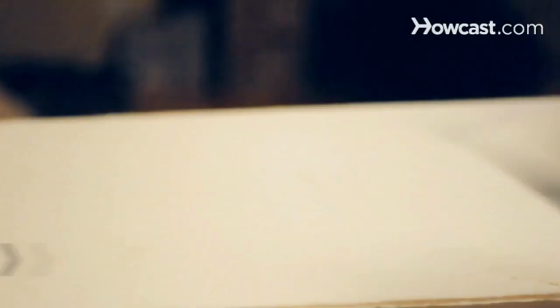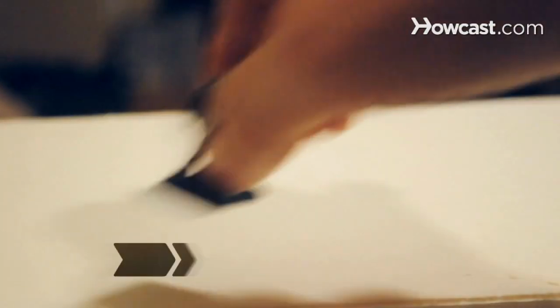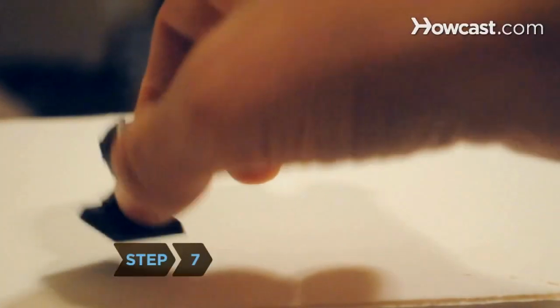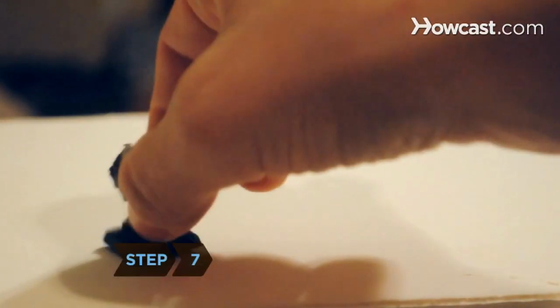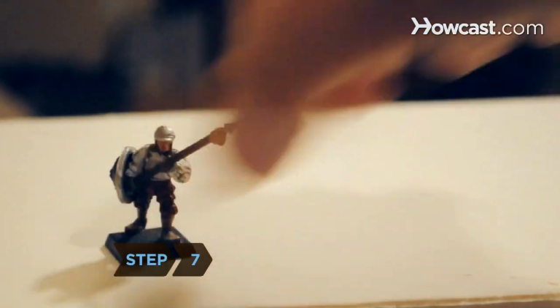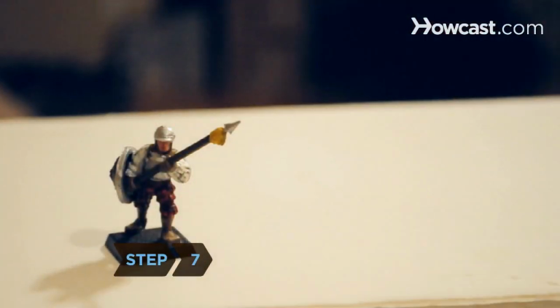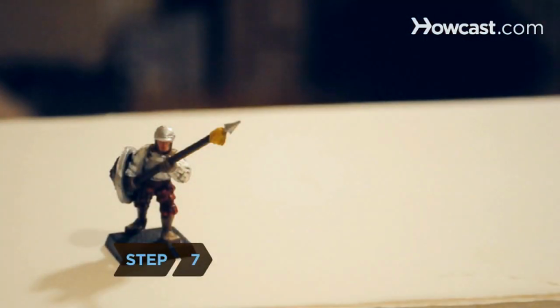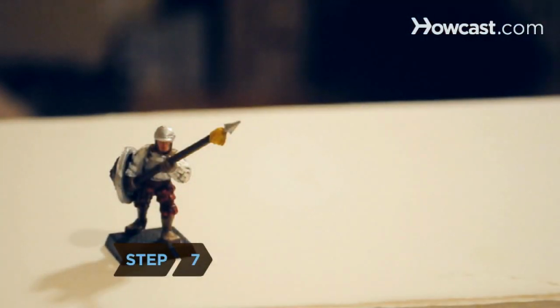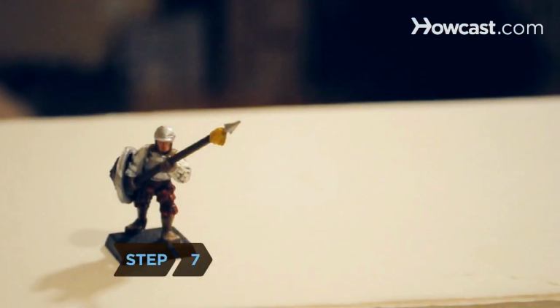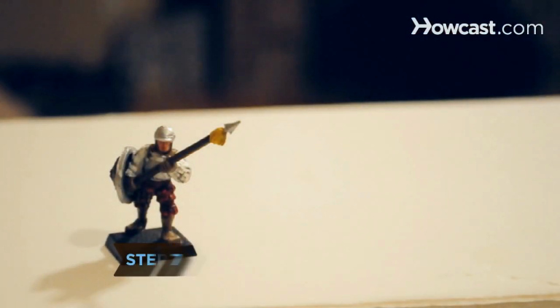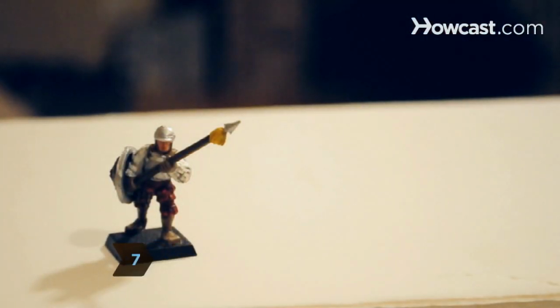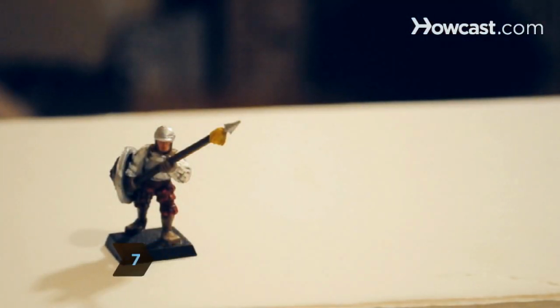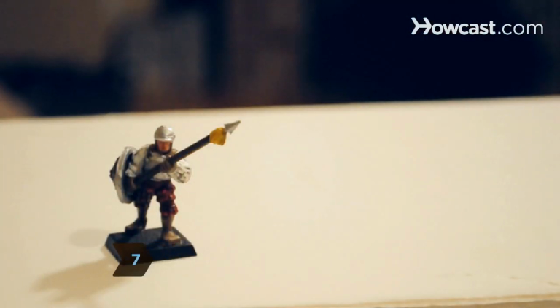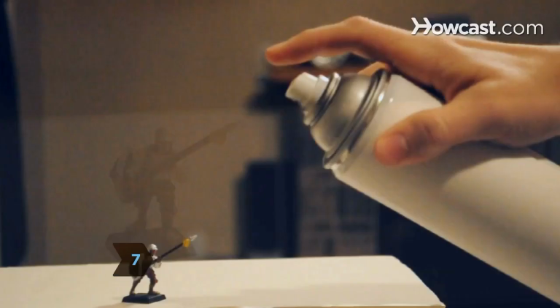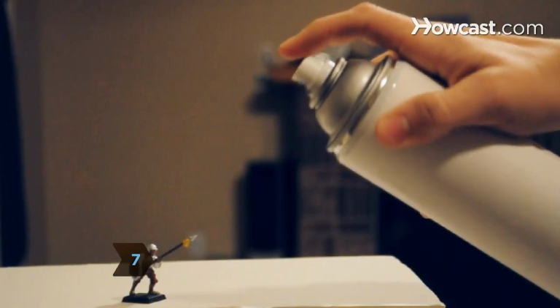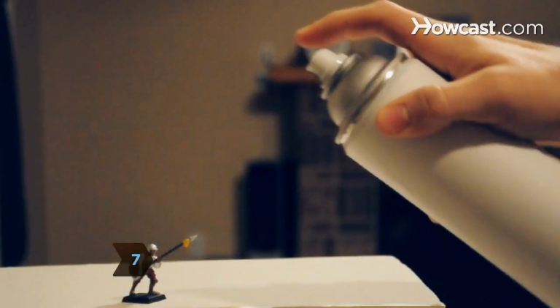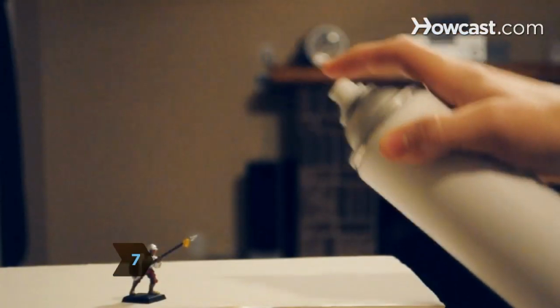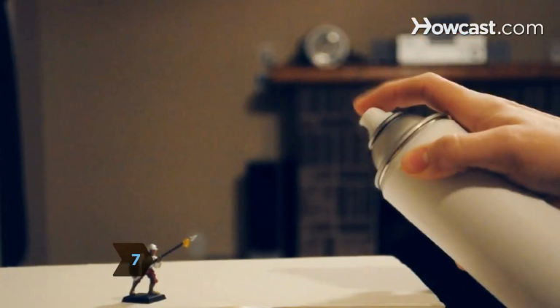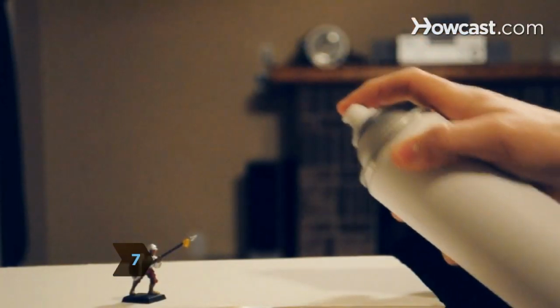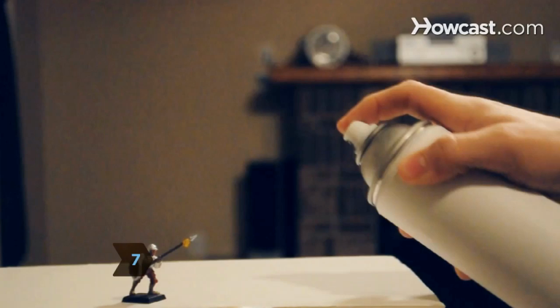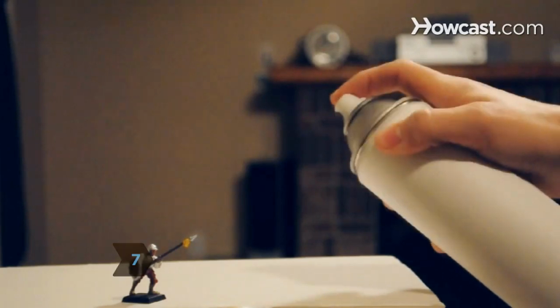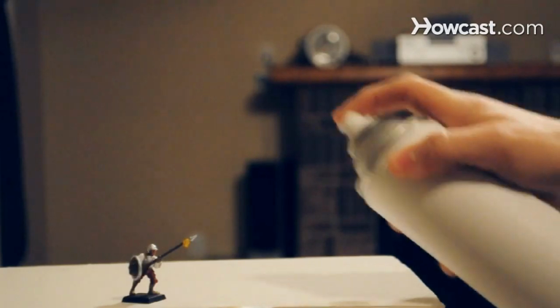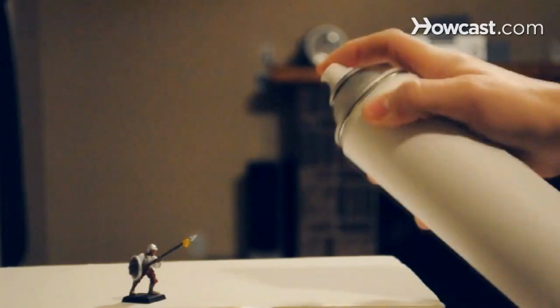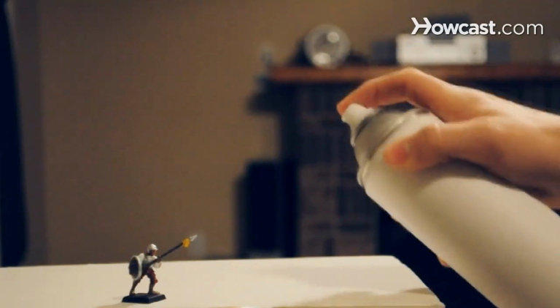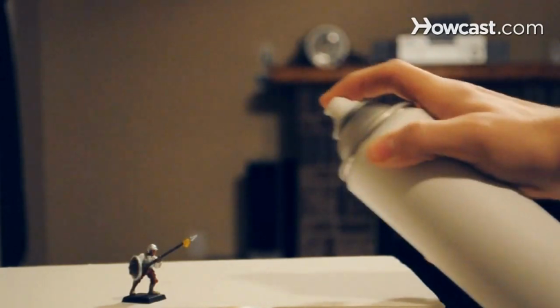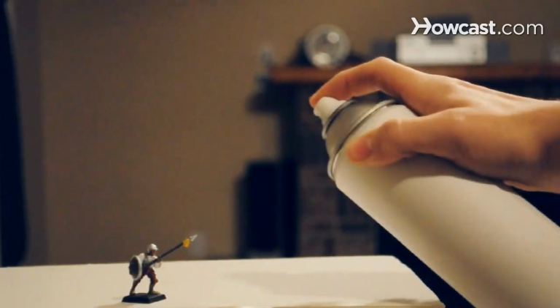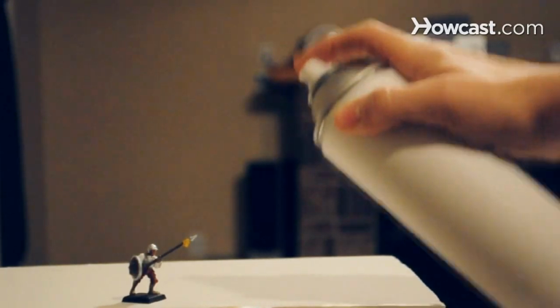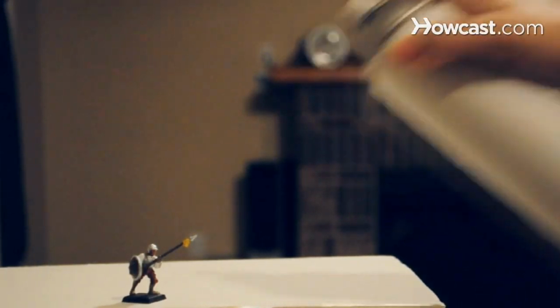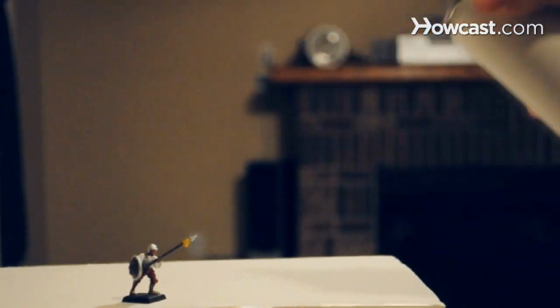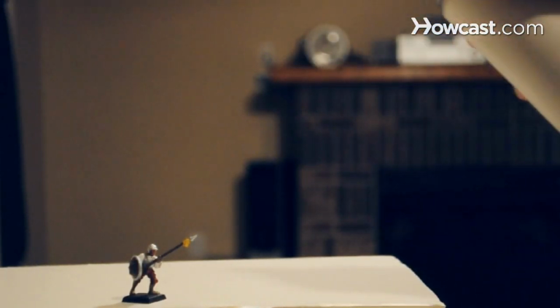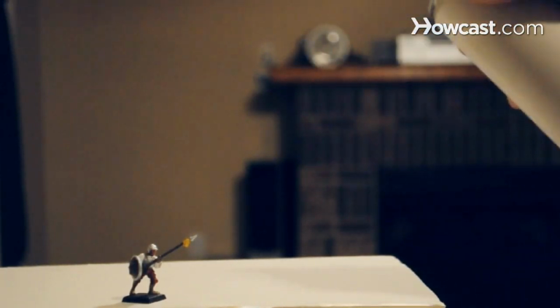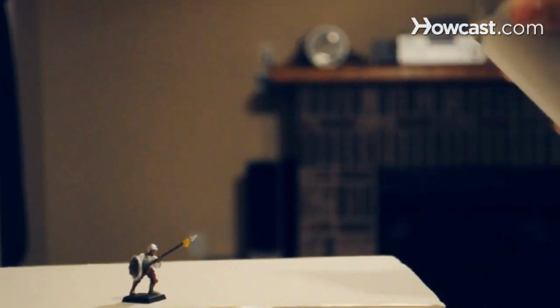Step 7. Spray the finished miniature with a matte spray sealant in a well-ventilated area to keep it looking fresh for years to come.